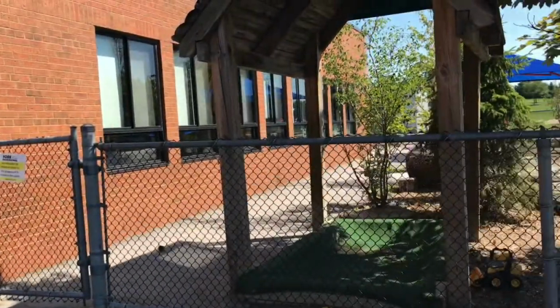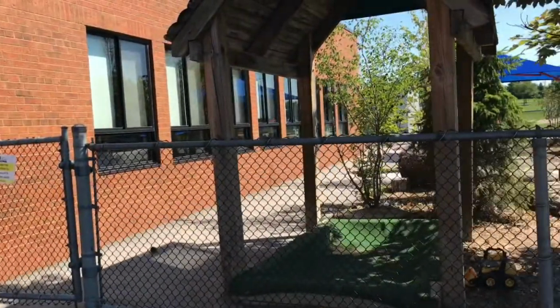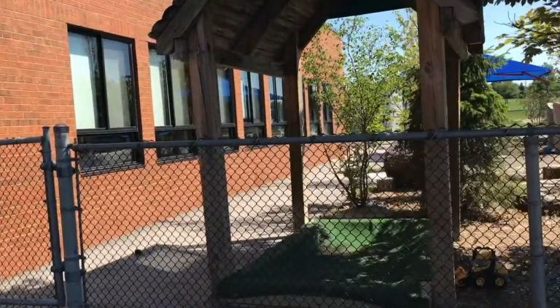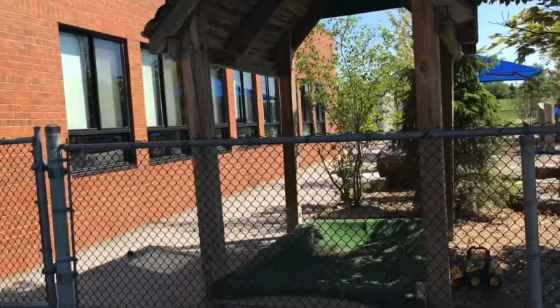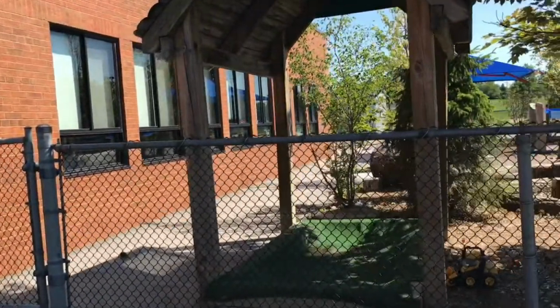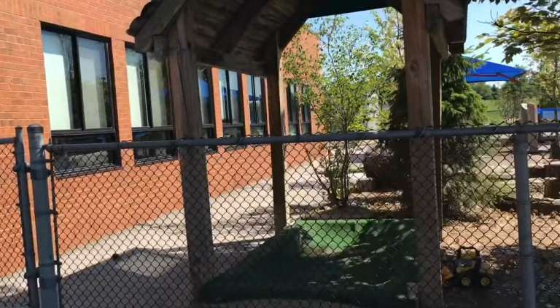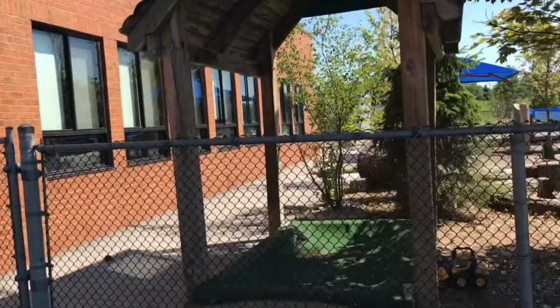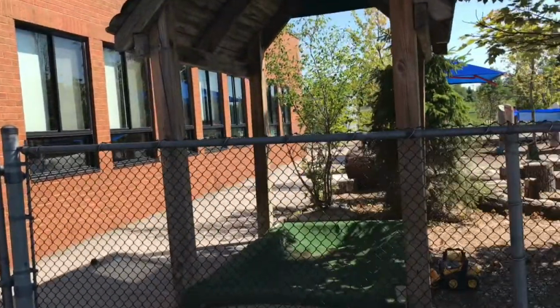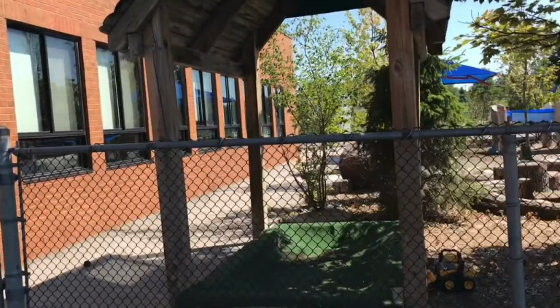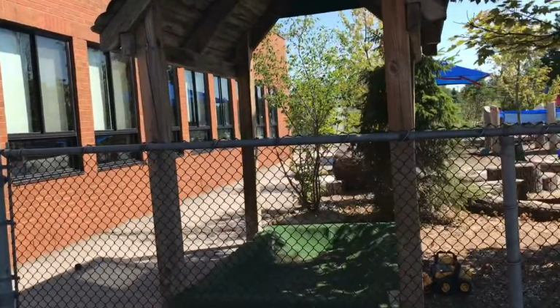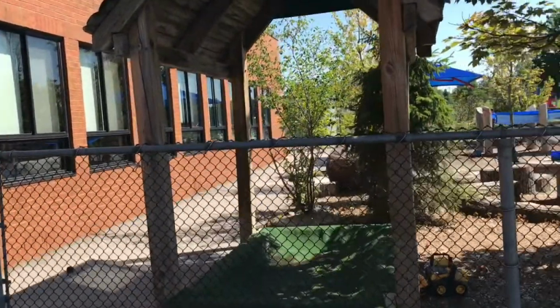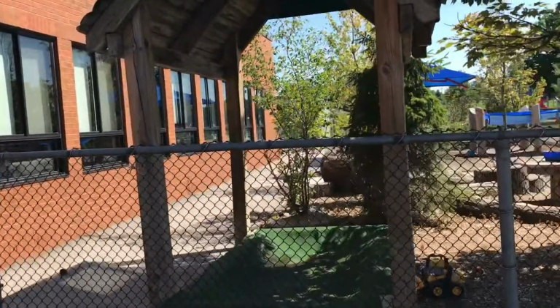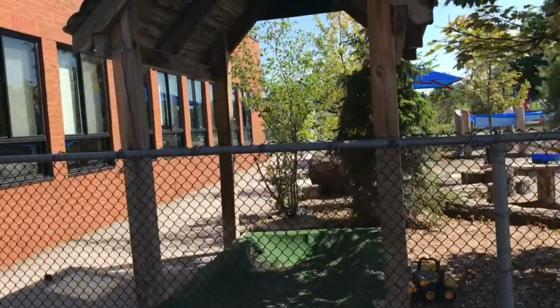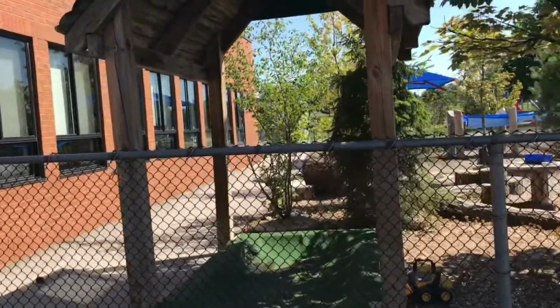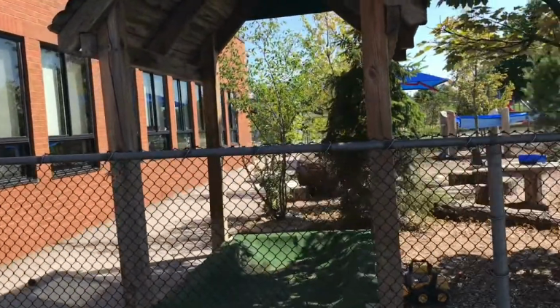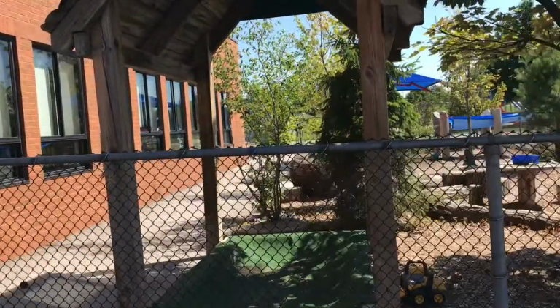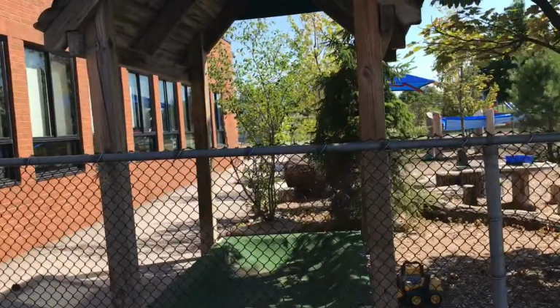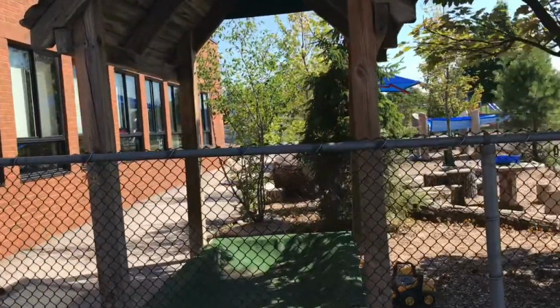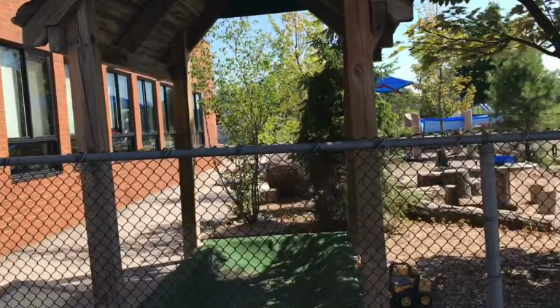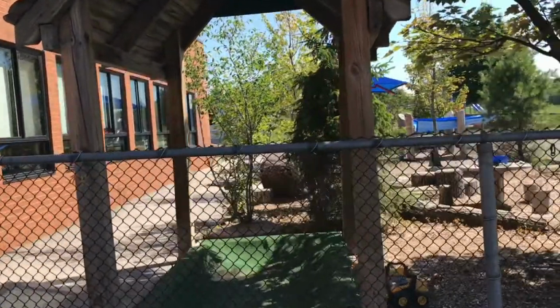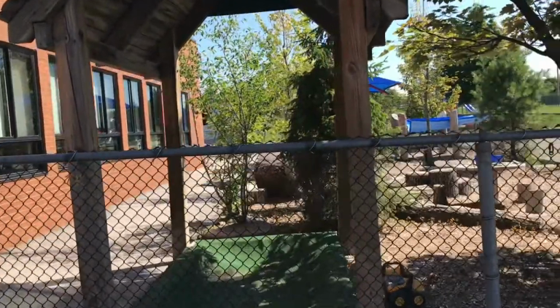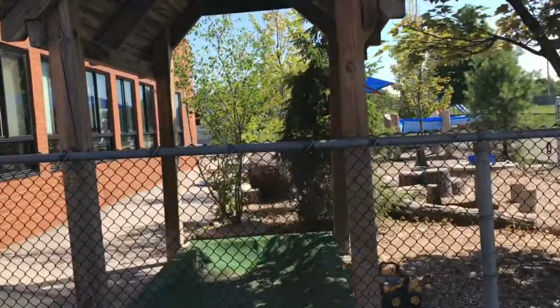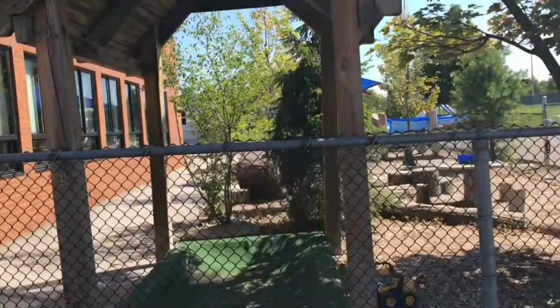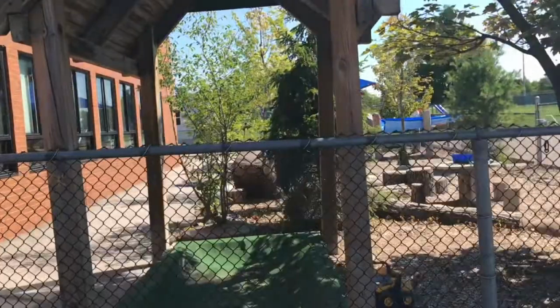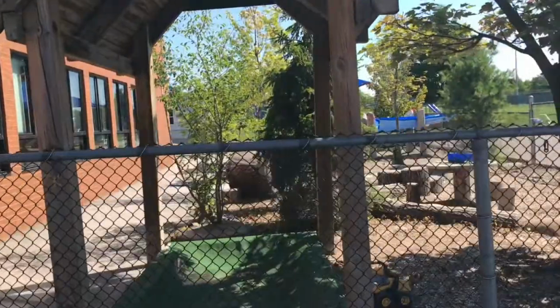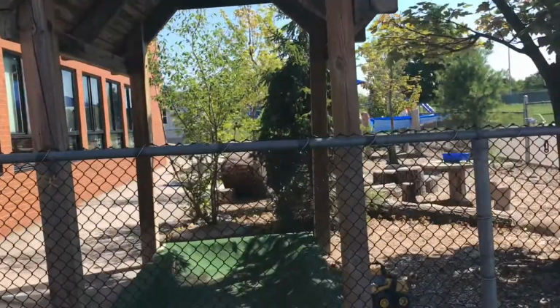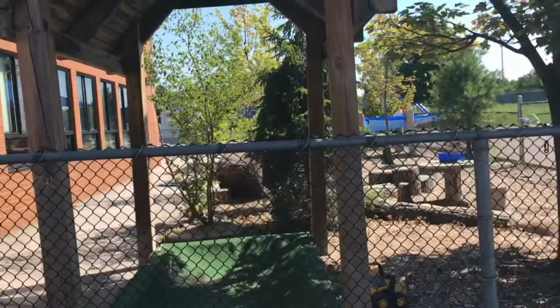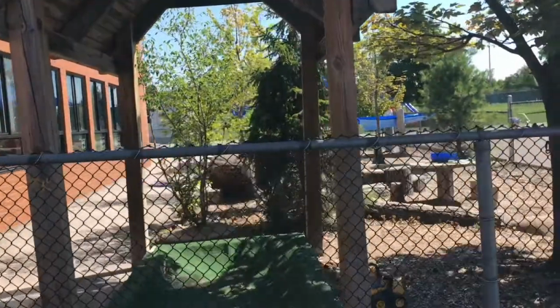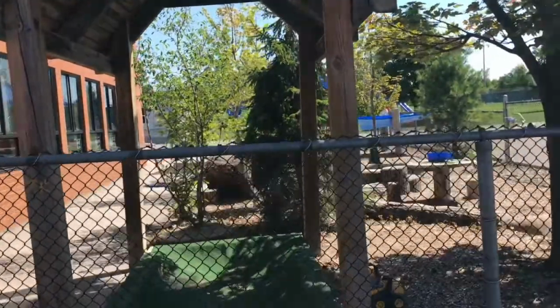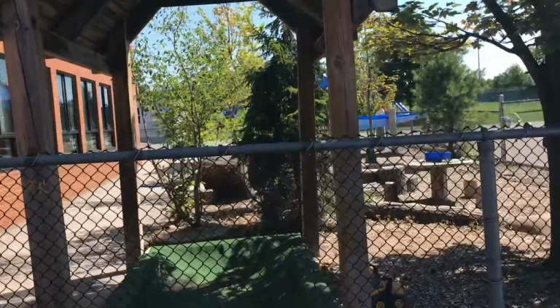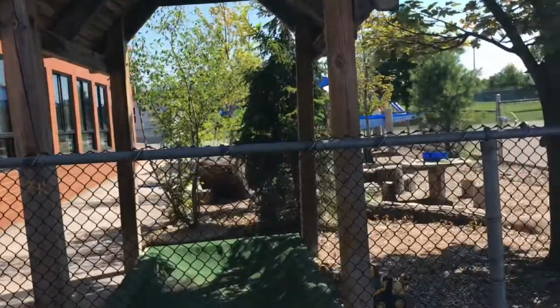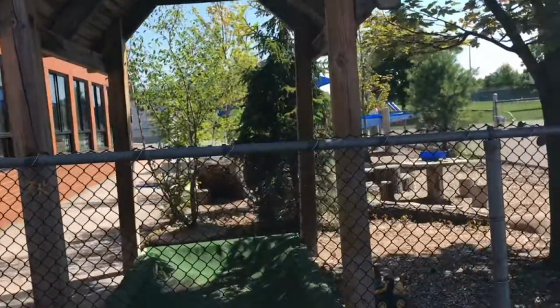Welcome to German Mills Childcare. Please join me as I show you around our center.